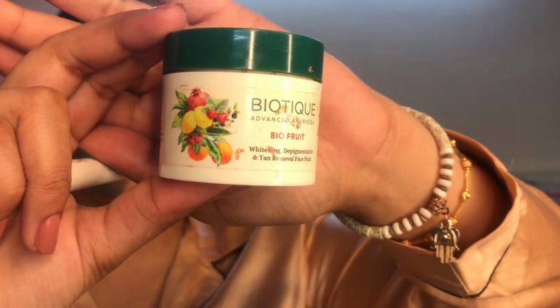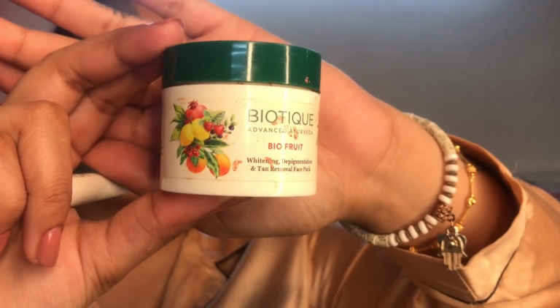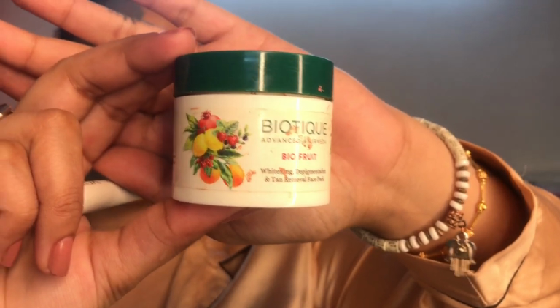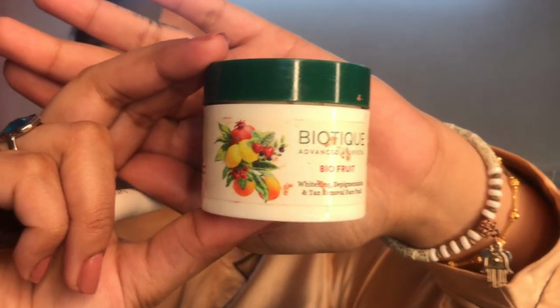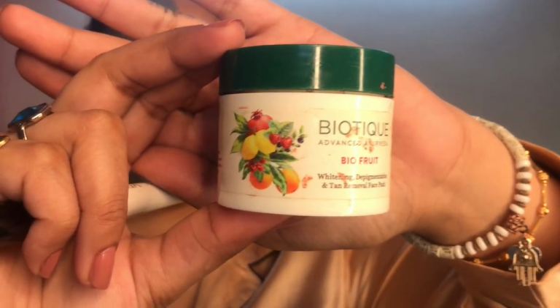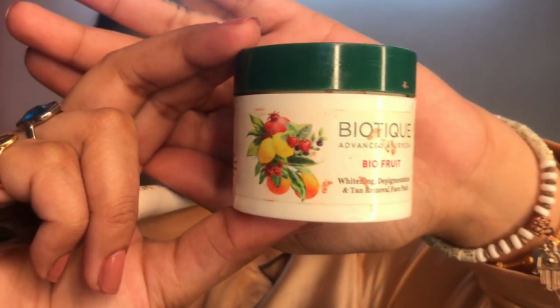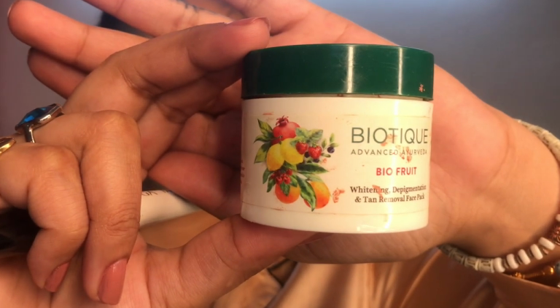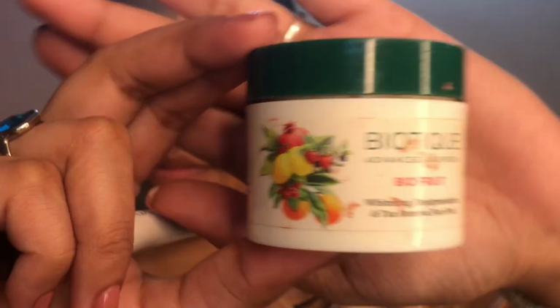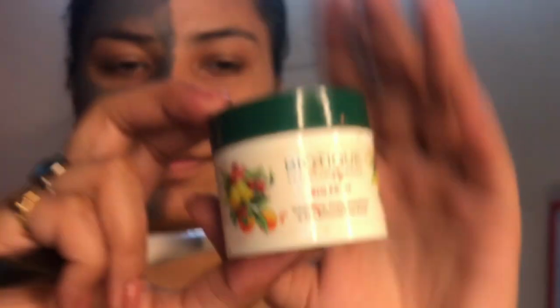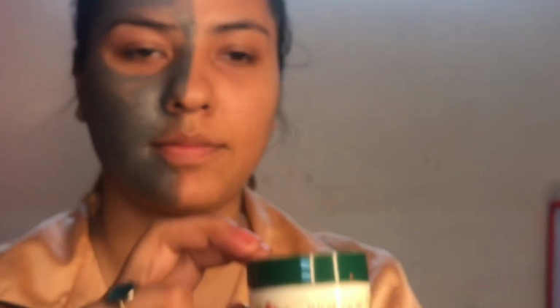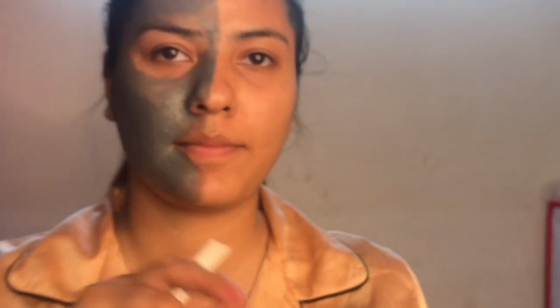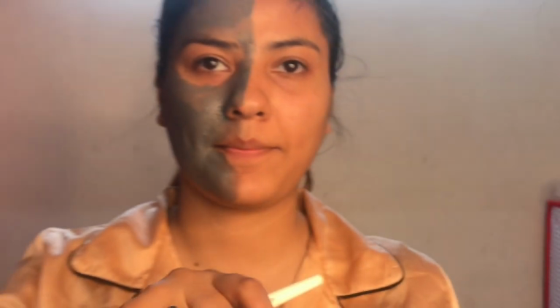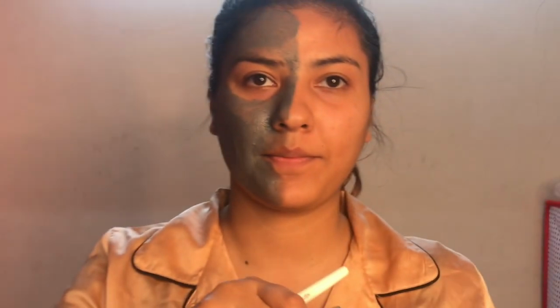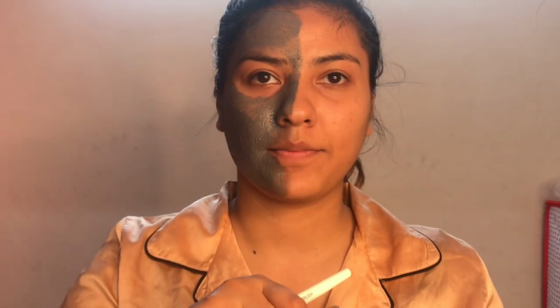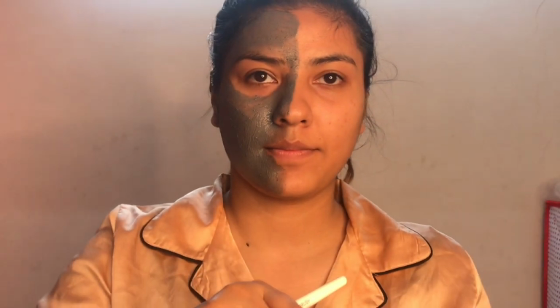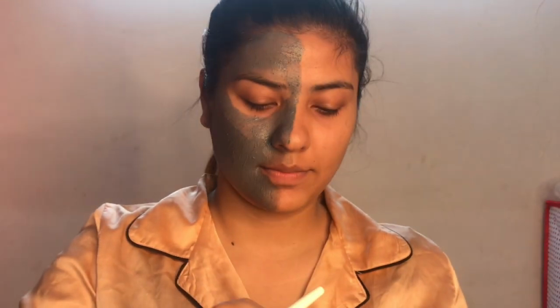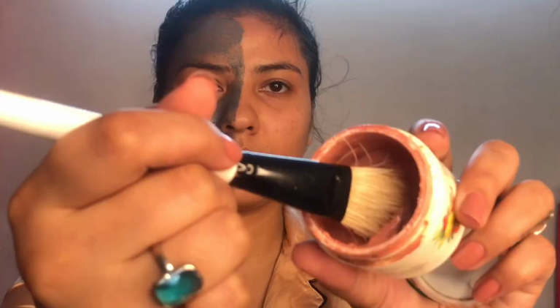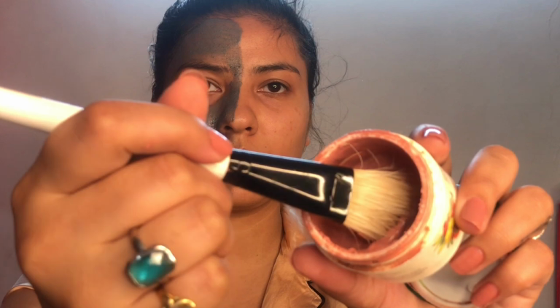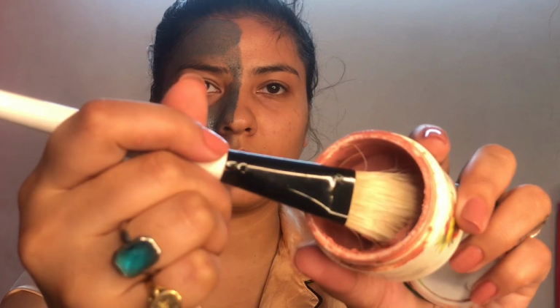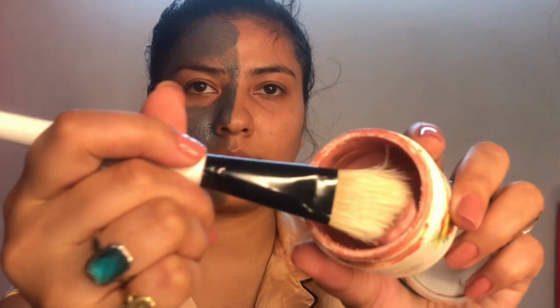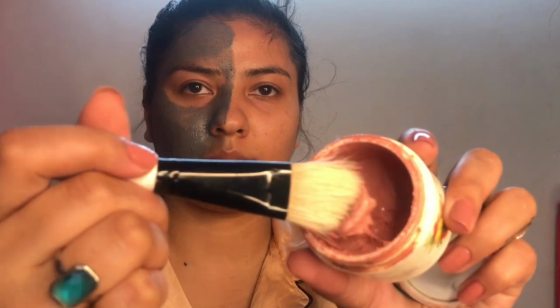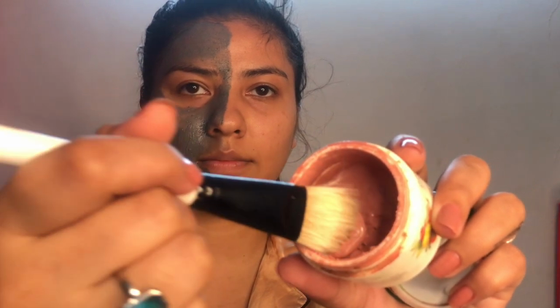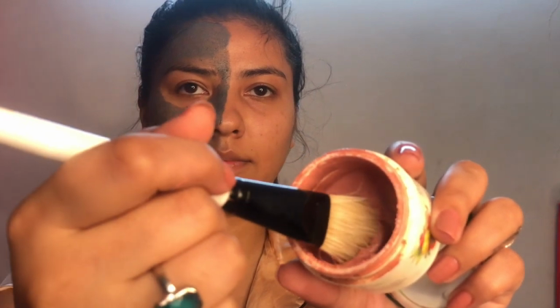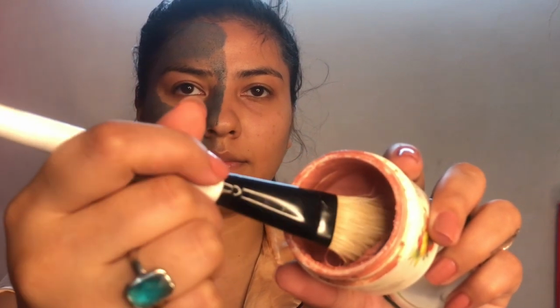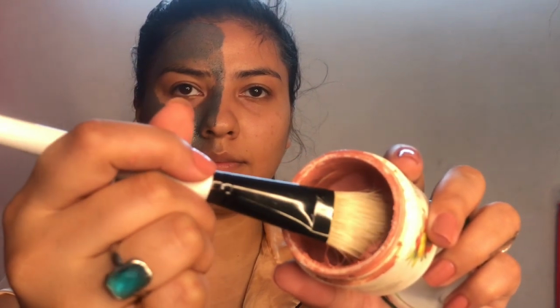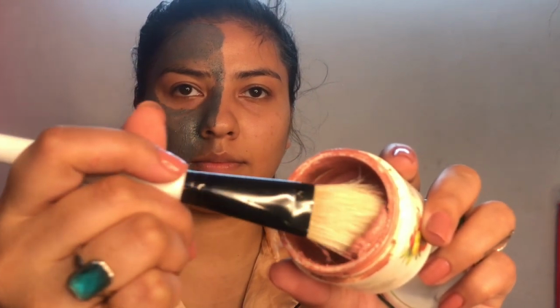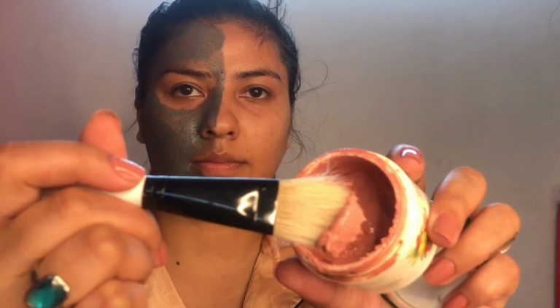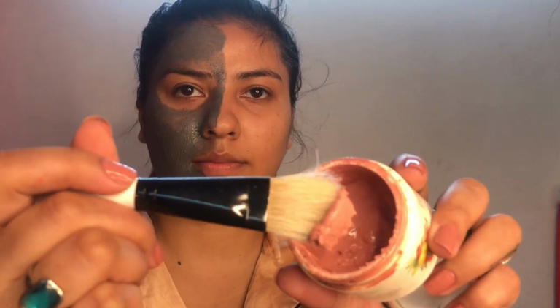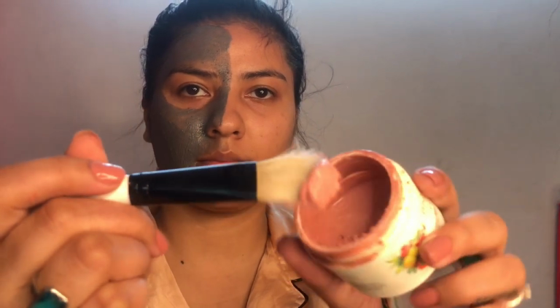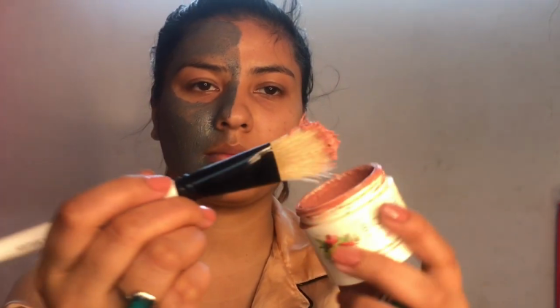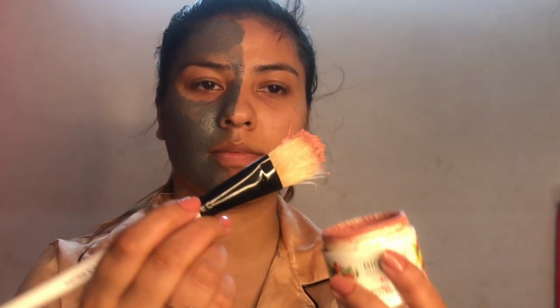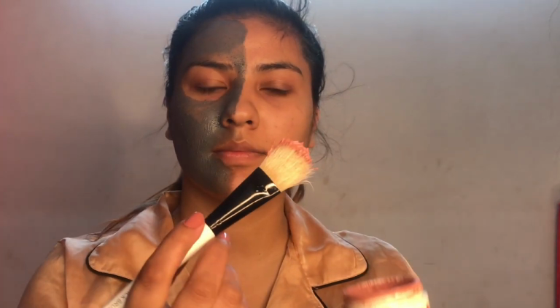Now set the timer for 10 to 15 minutes. Now let's apply the Biotique bio fruit face pack on the other side of my face with the help of the Vega face pack brush.